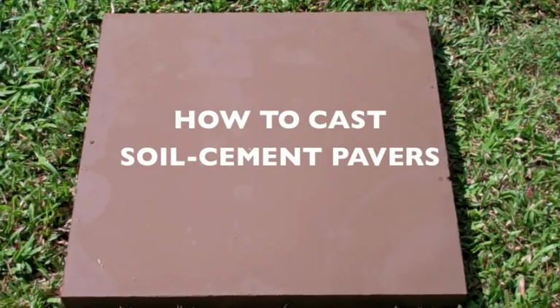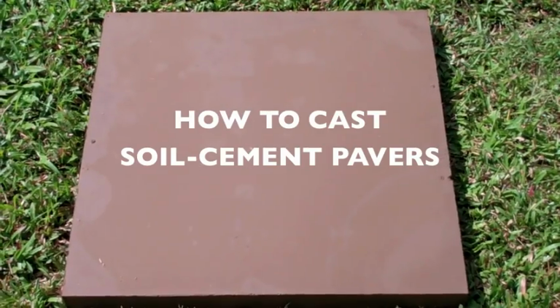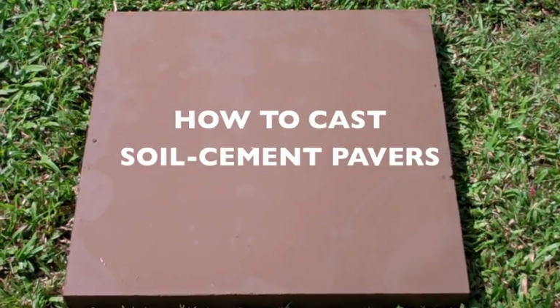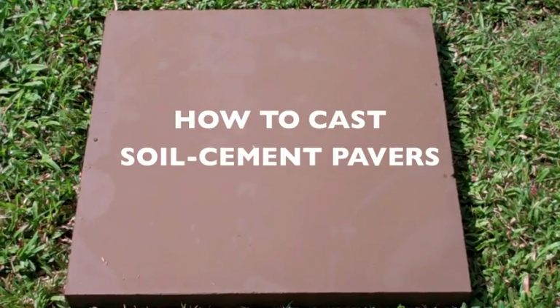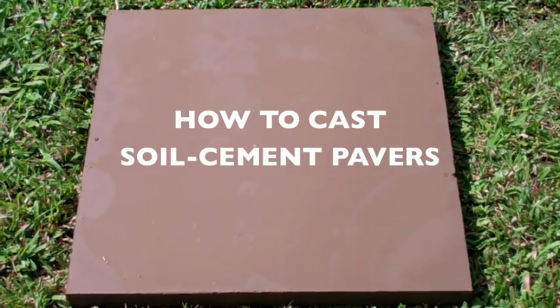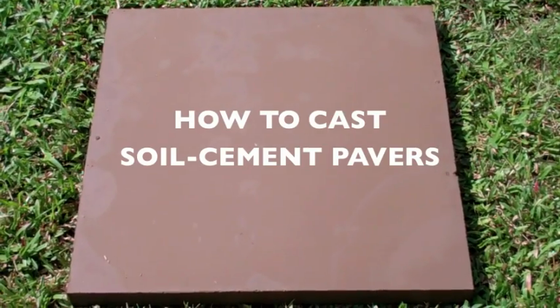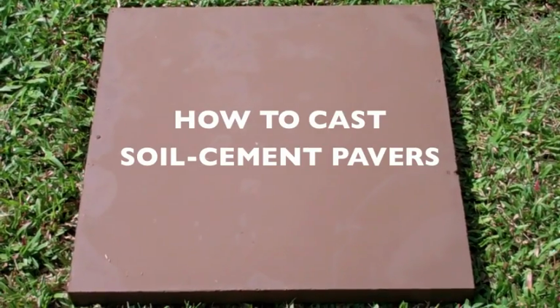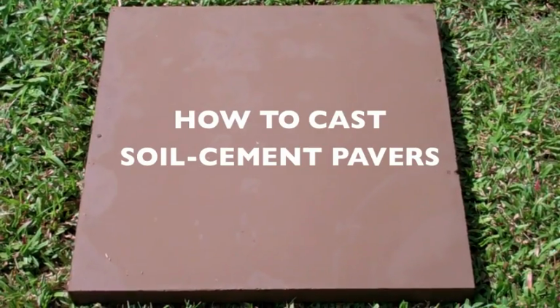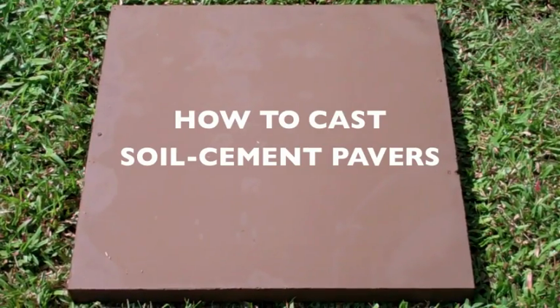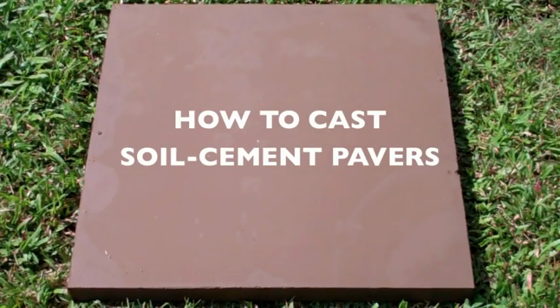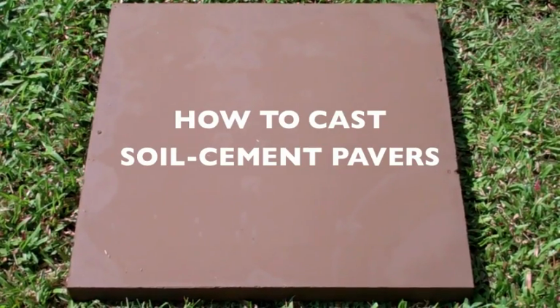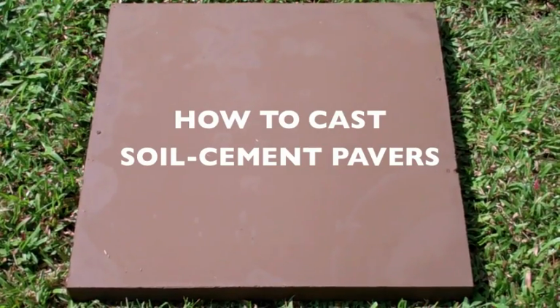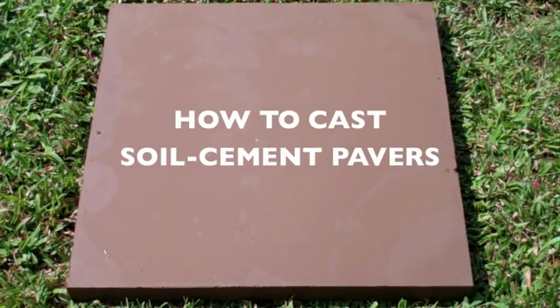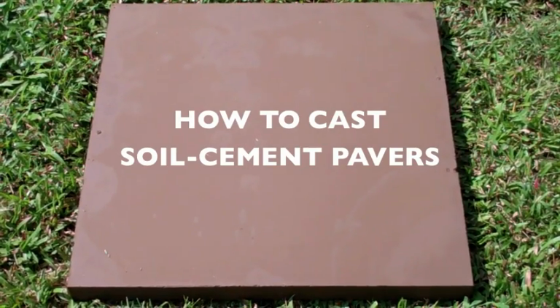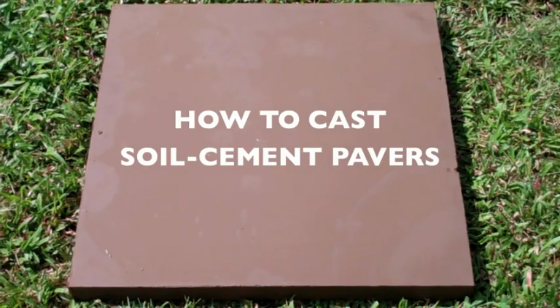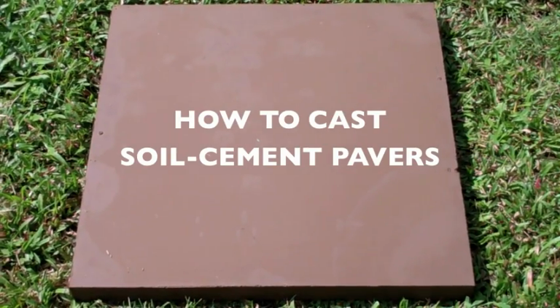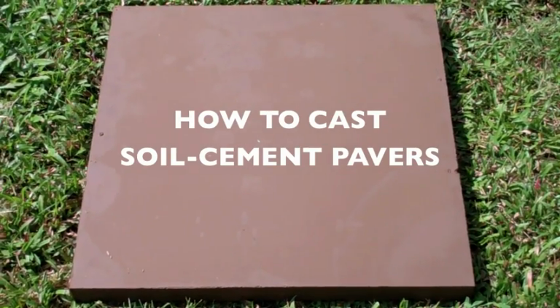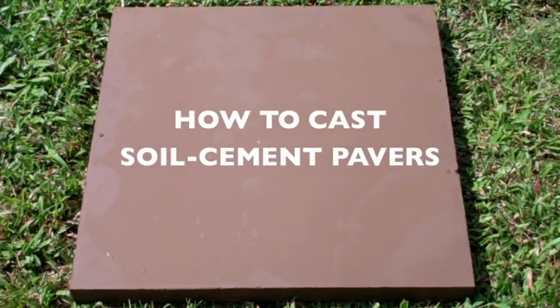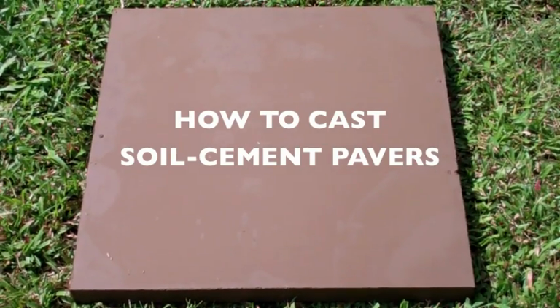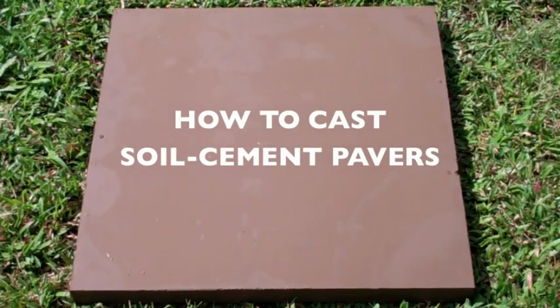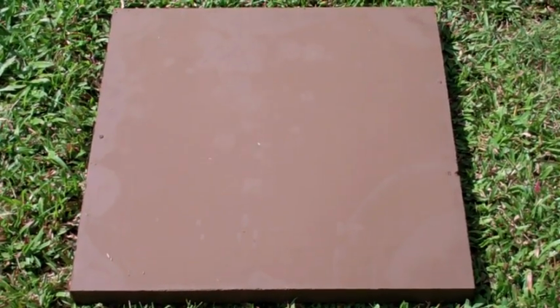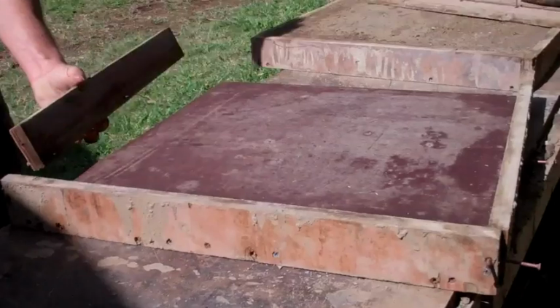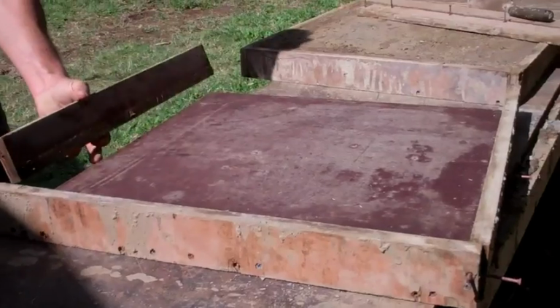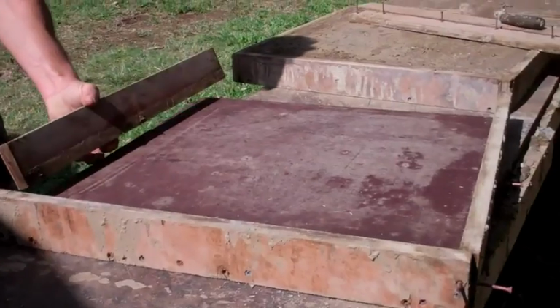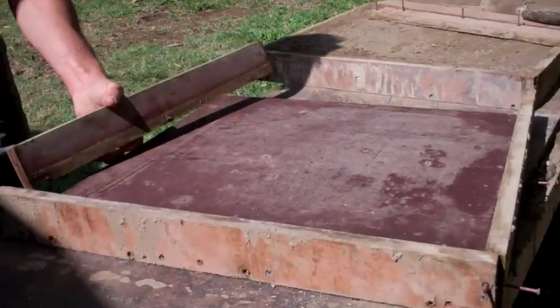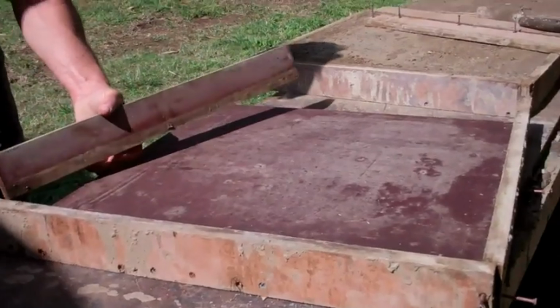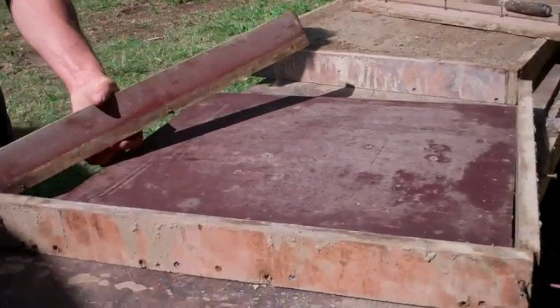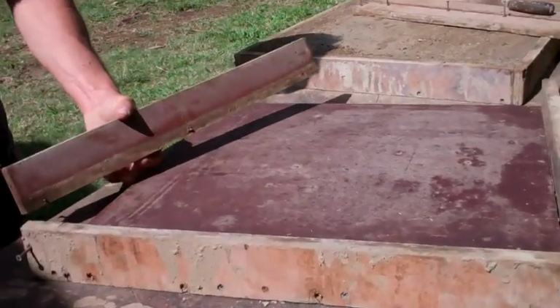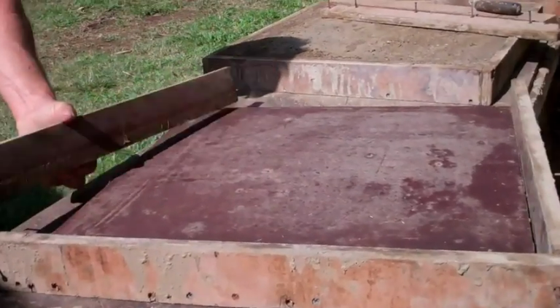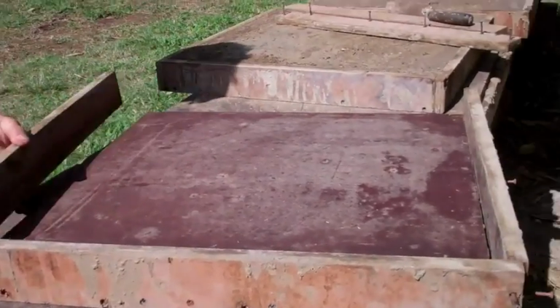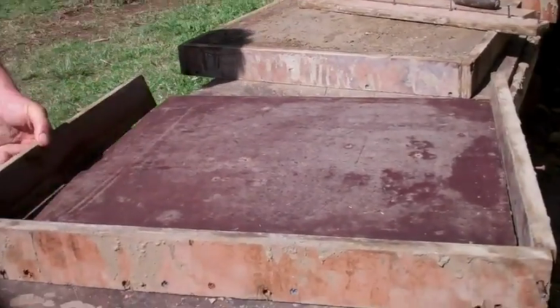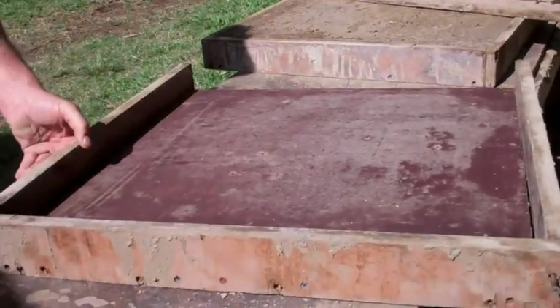Hi, I'm David Easton. Today's lesson is how to cast floor pavers from soil and cement.